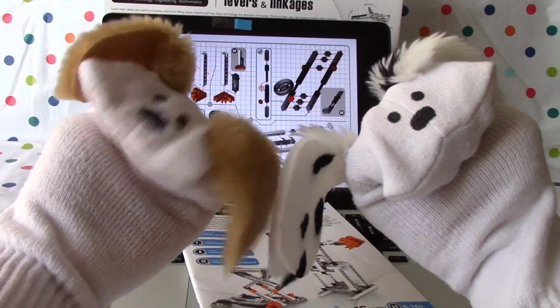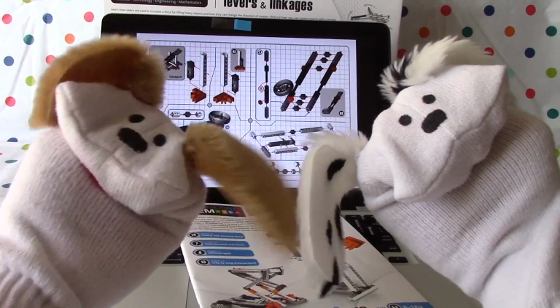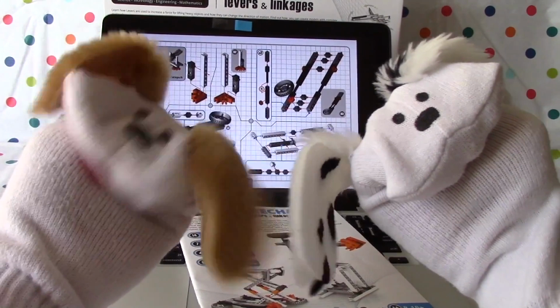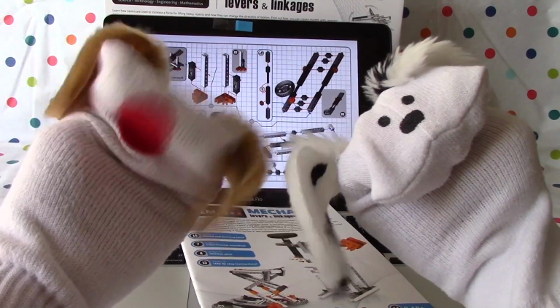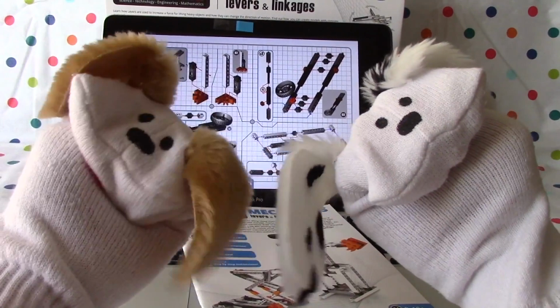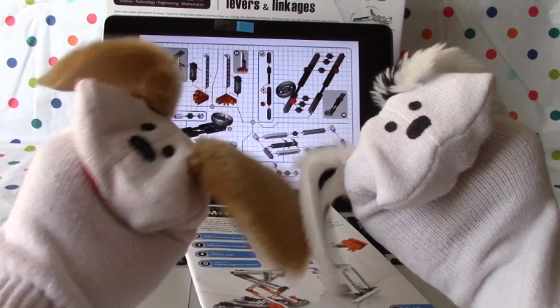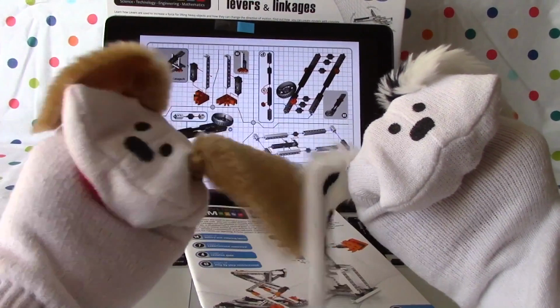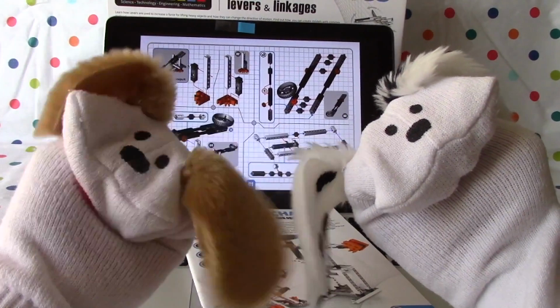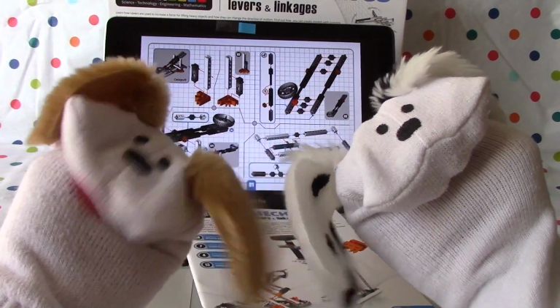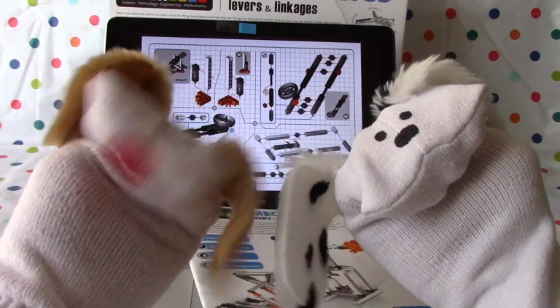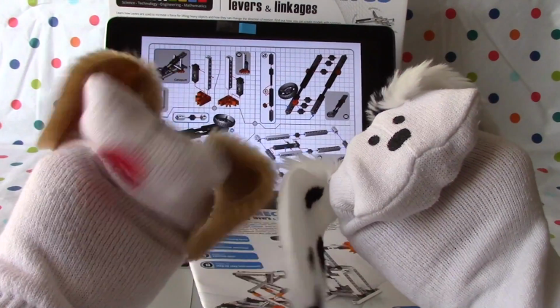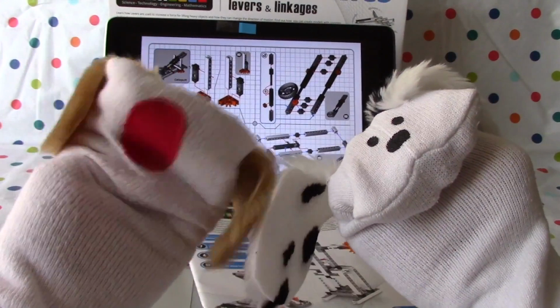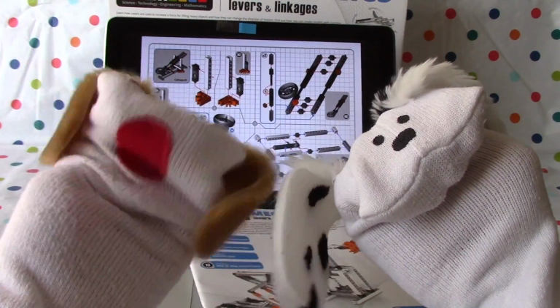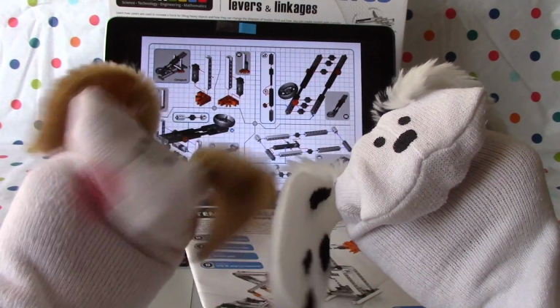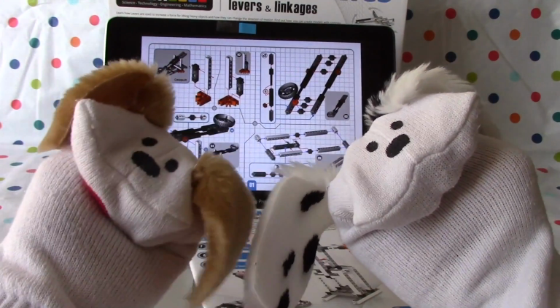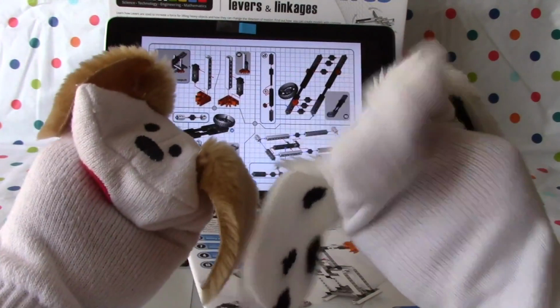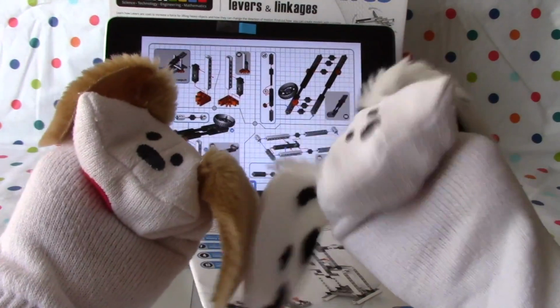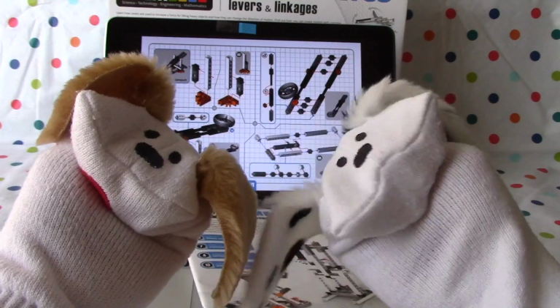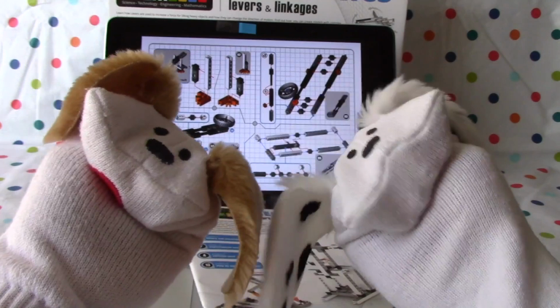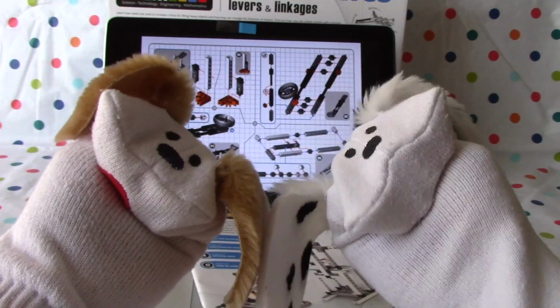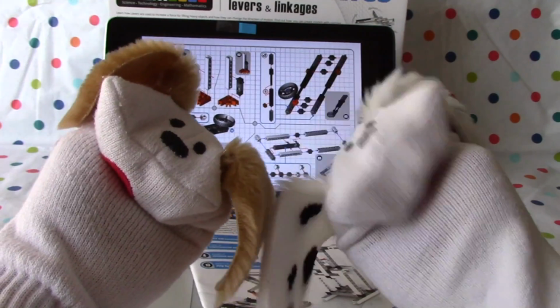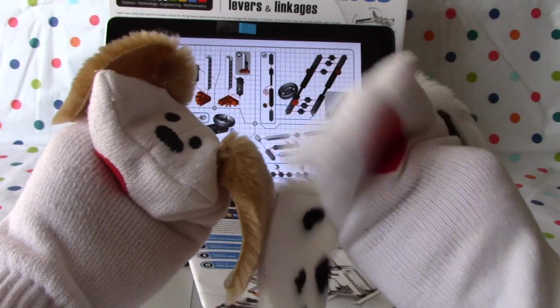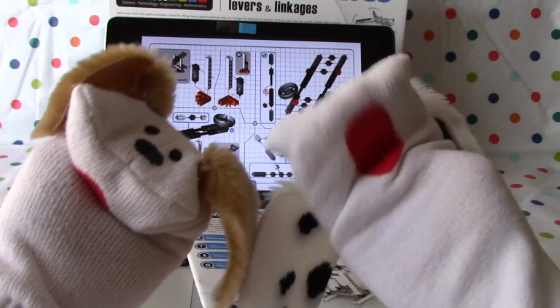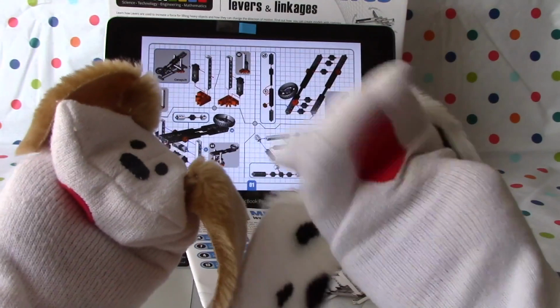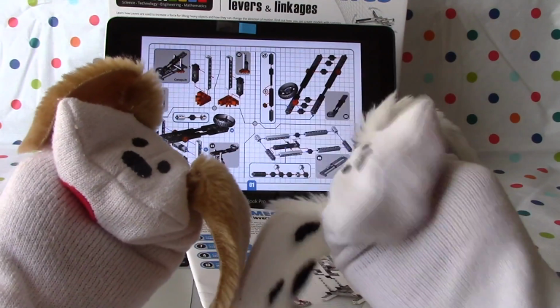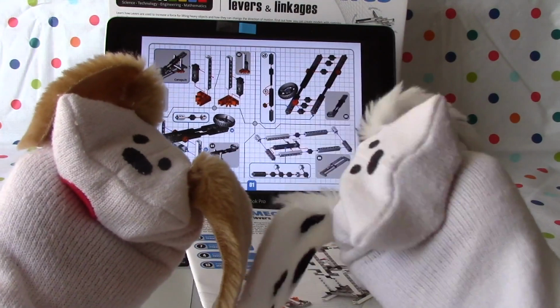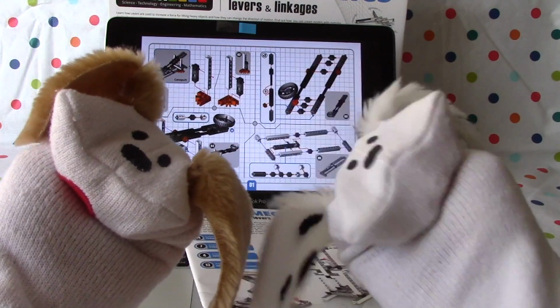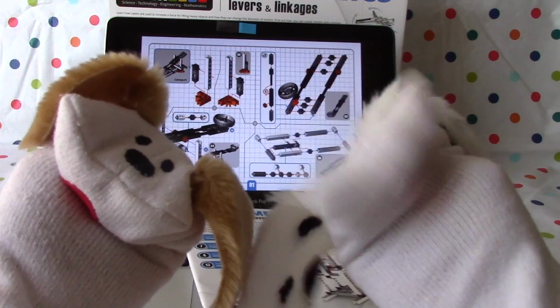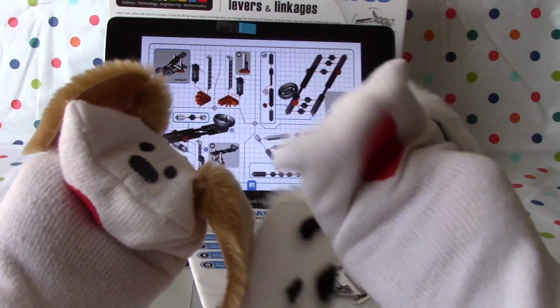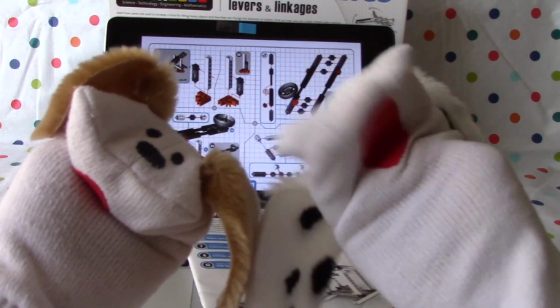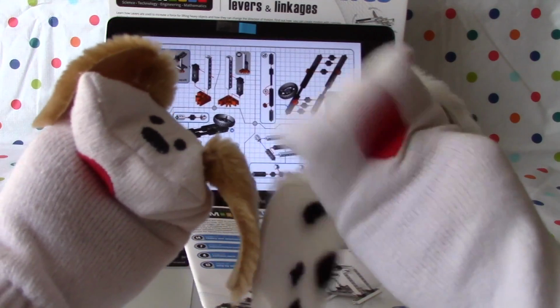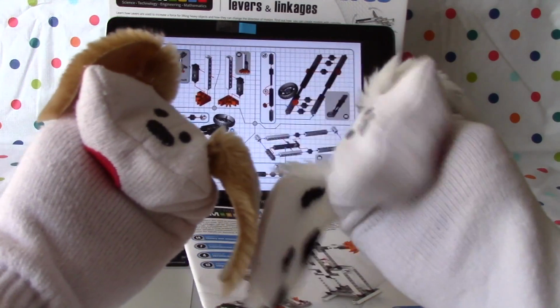Hello boys and girls, welcome to Jabalani's Playhouse. I'm Jabu and I'm Lani and we're discovering STEM with mechanics, levers and linkages.